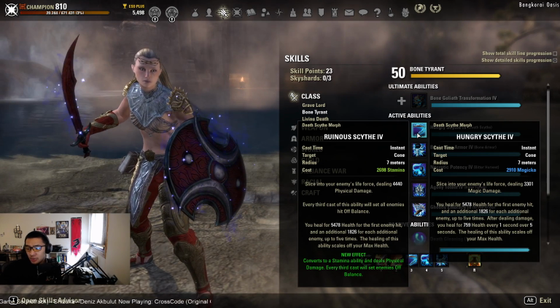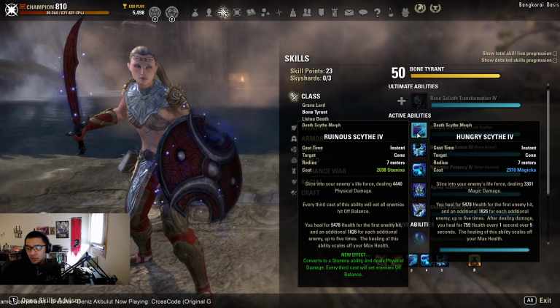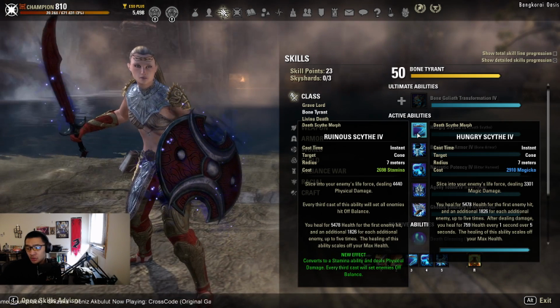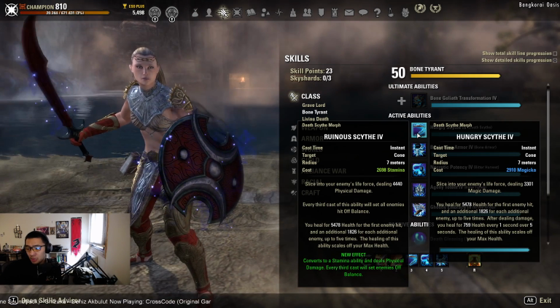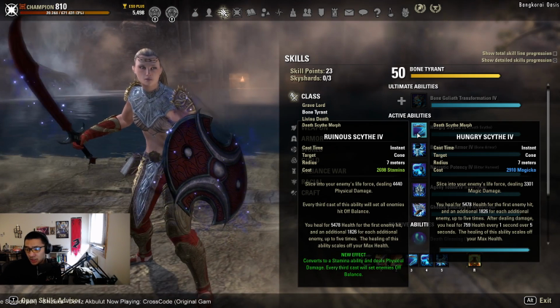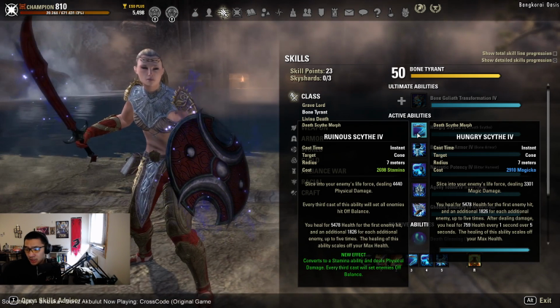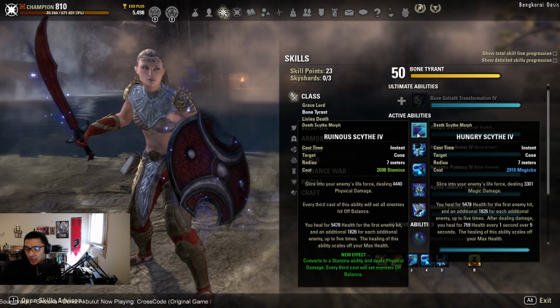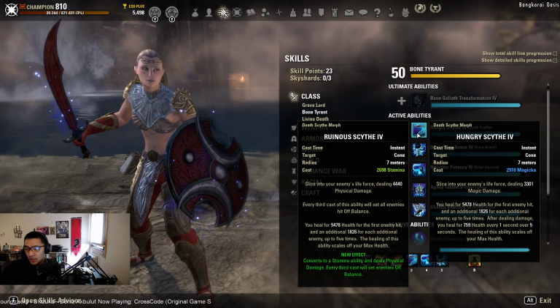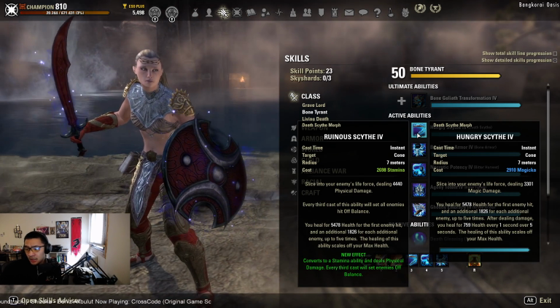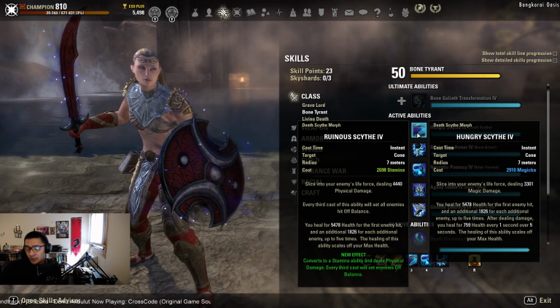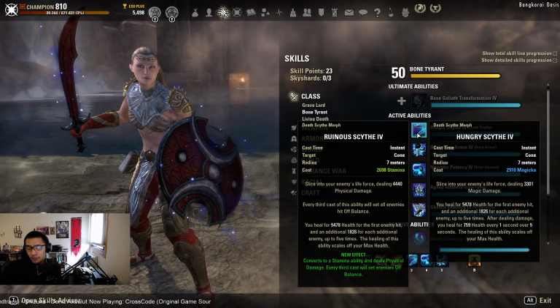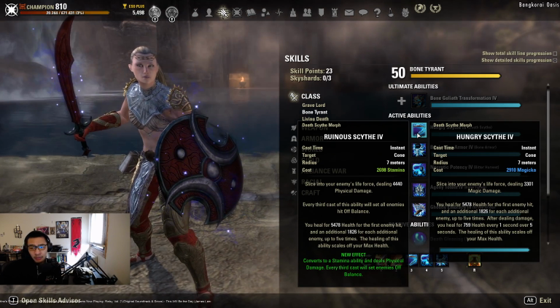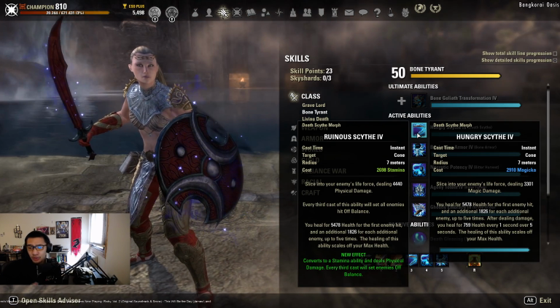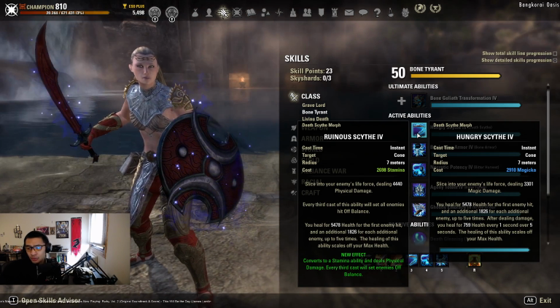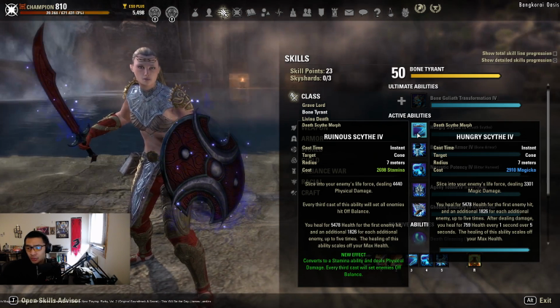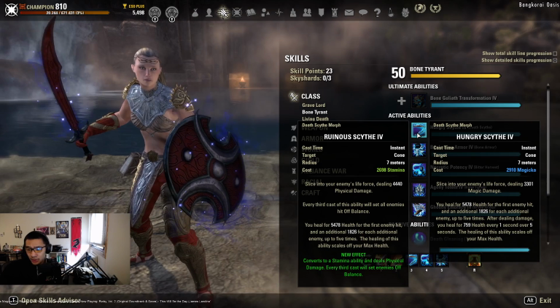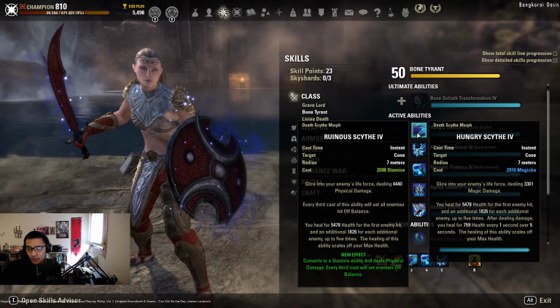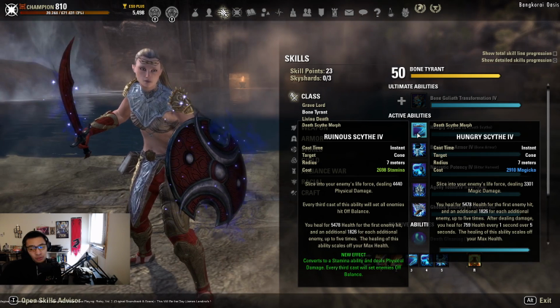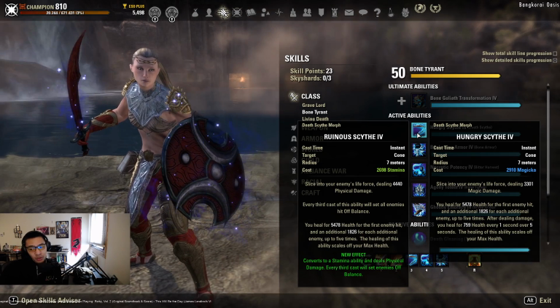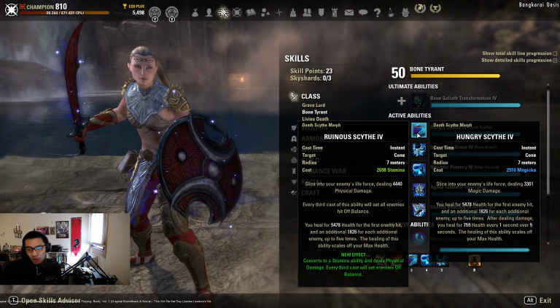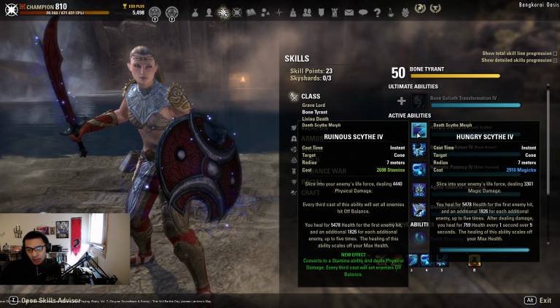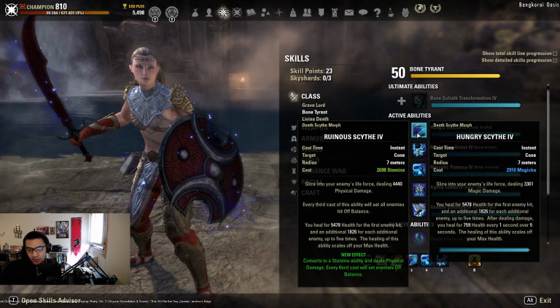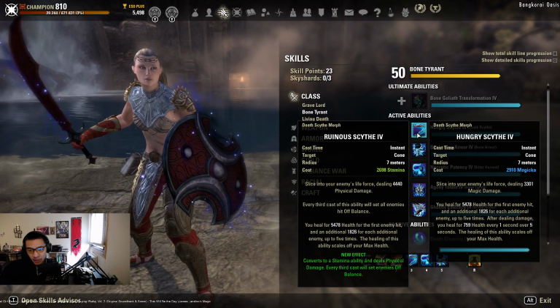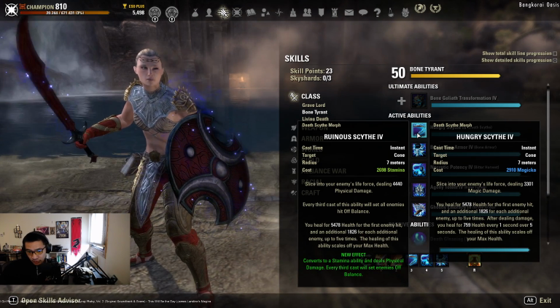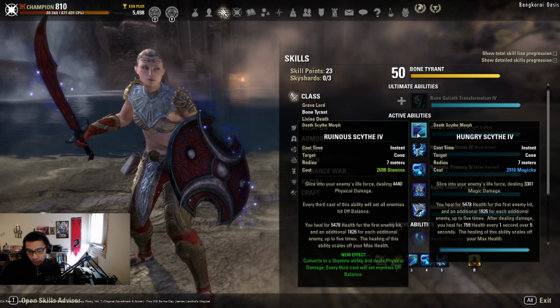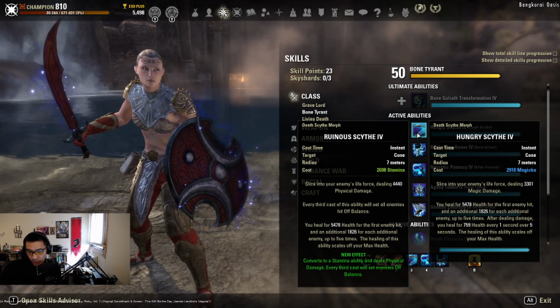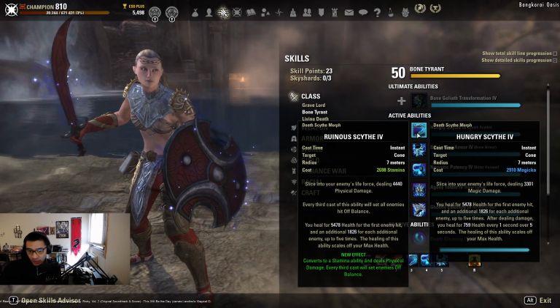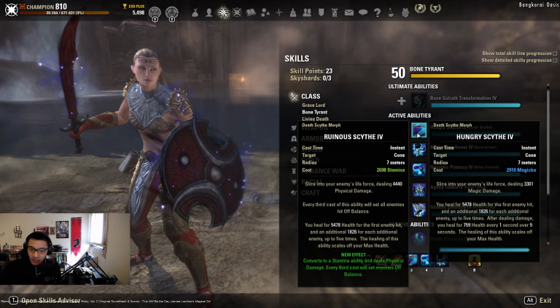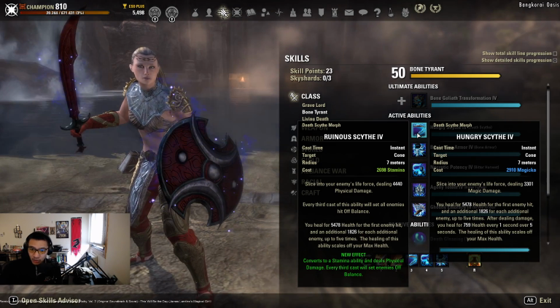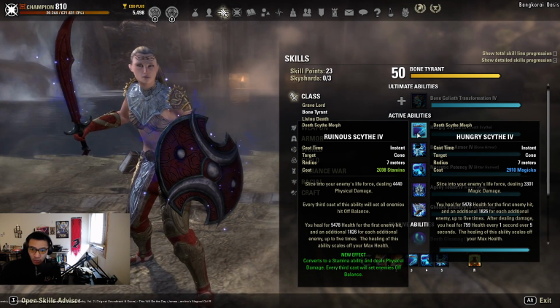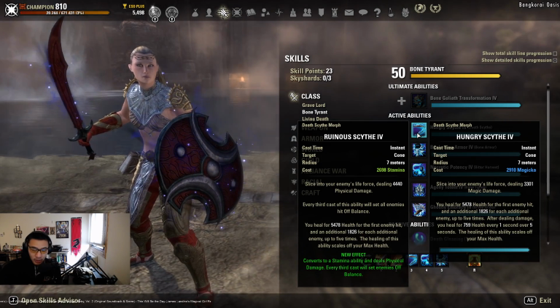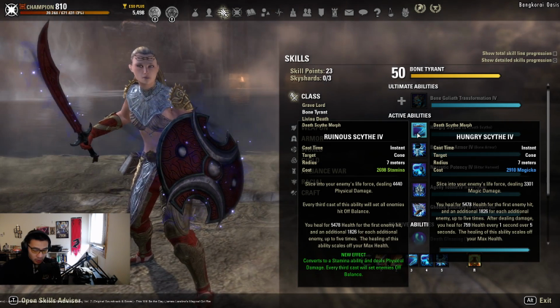Ruinous Scythe also uses stamina, so you'll need to micromanage your stamina more if you use it. I personally prefer Hungry Scythe because it uses magicka. Off balance is usually covered by a healer or by running a lightning staff on the back bar anyway.